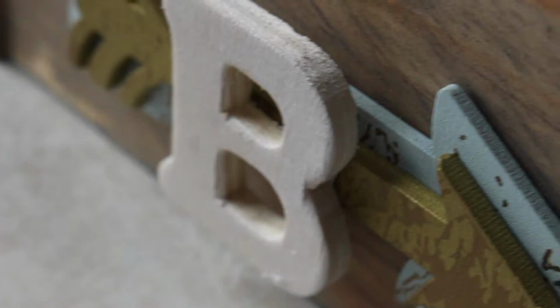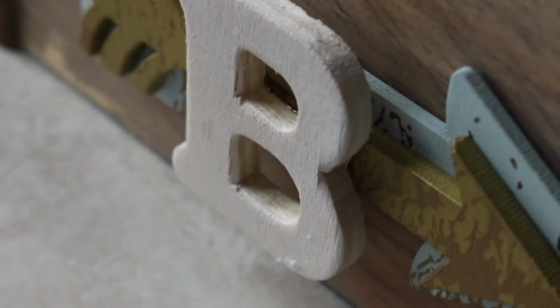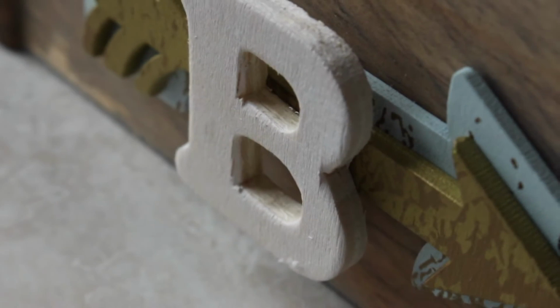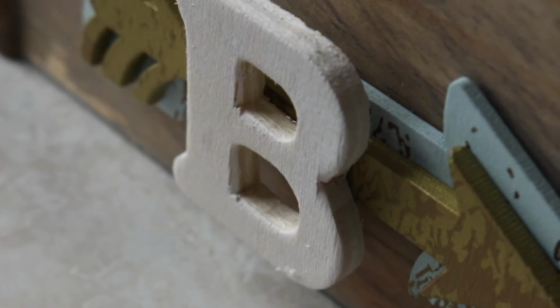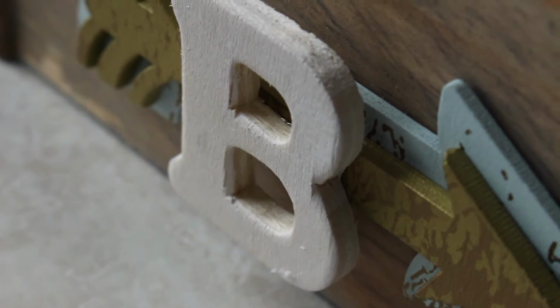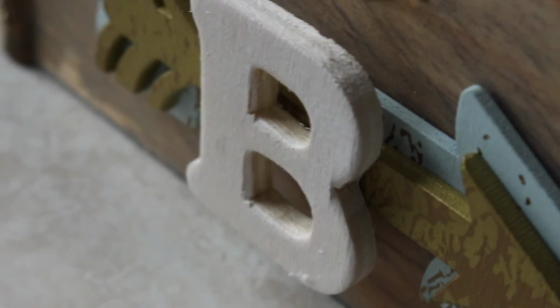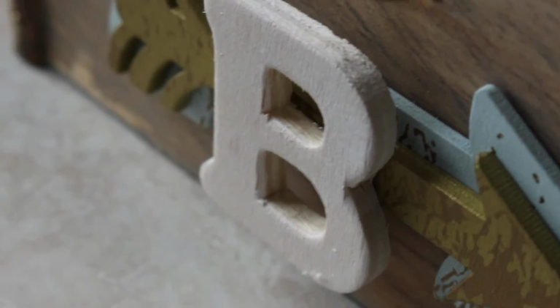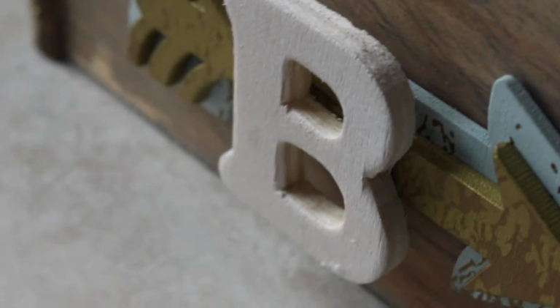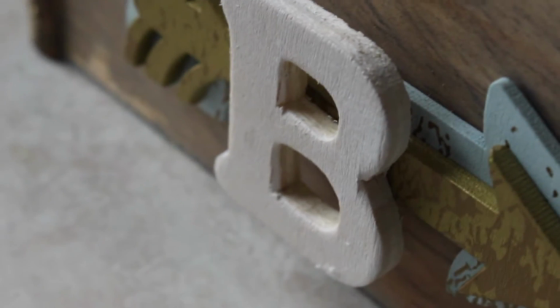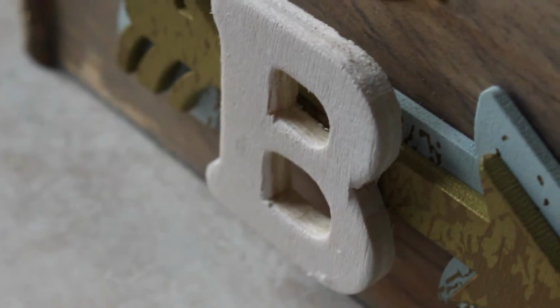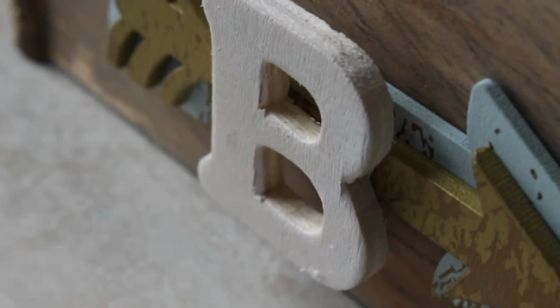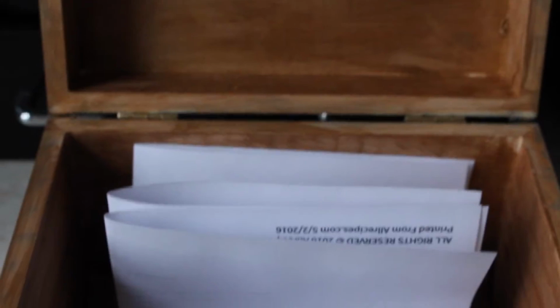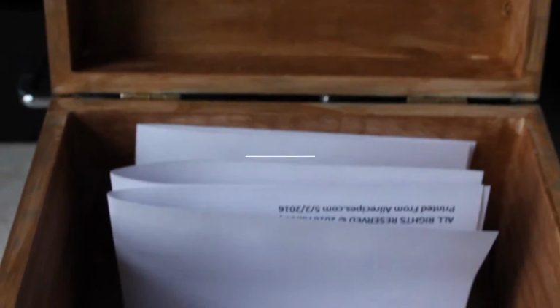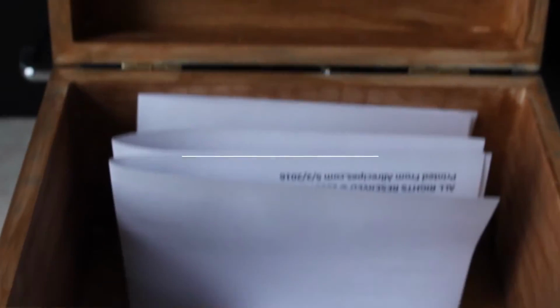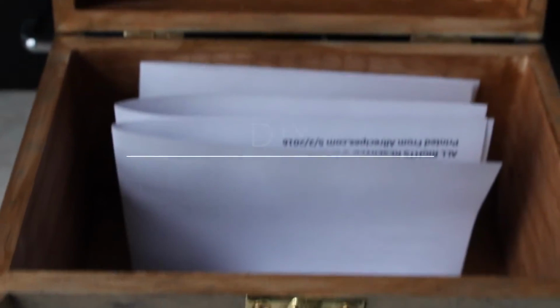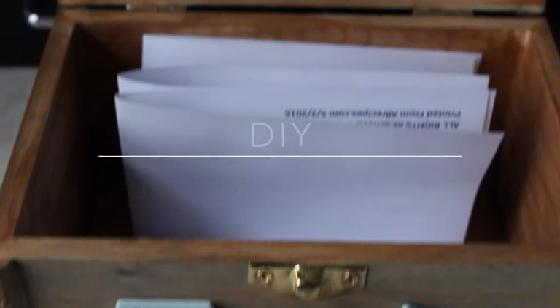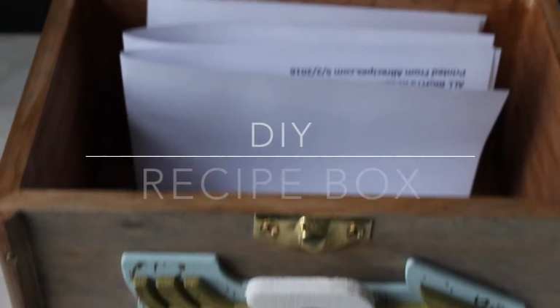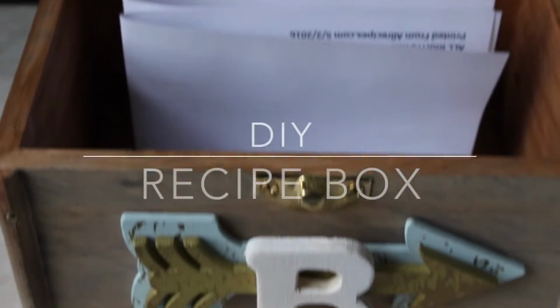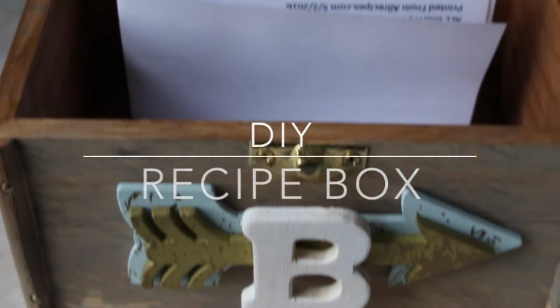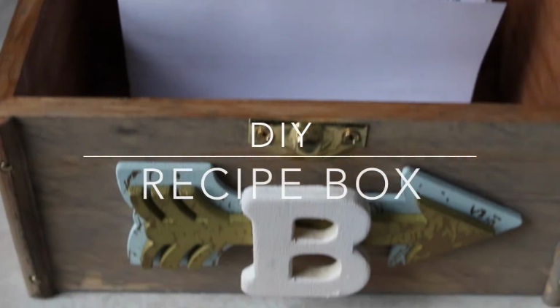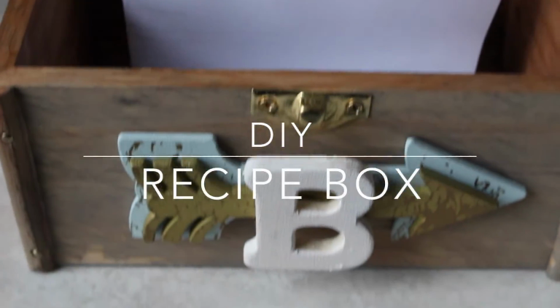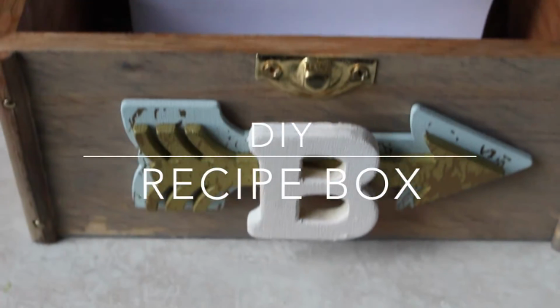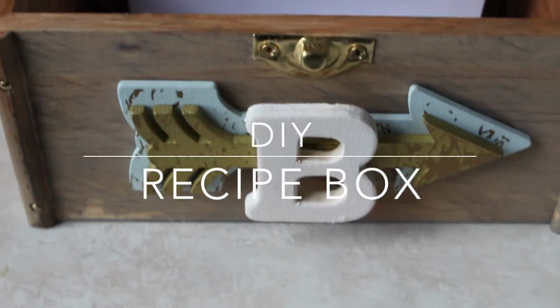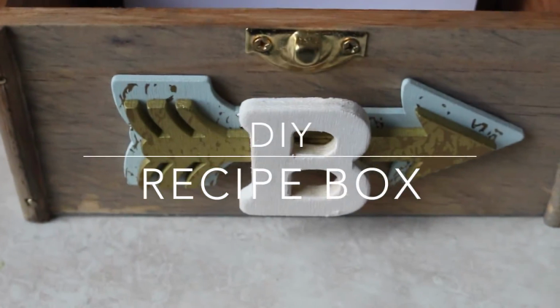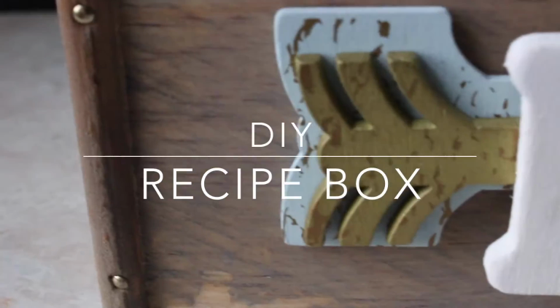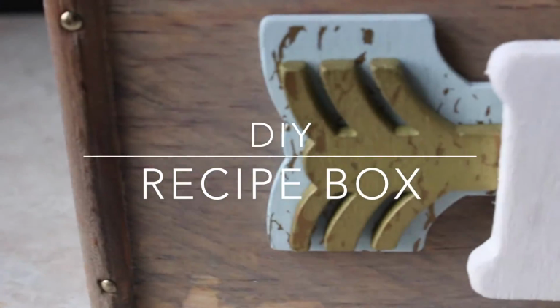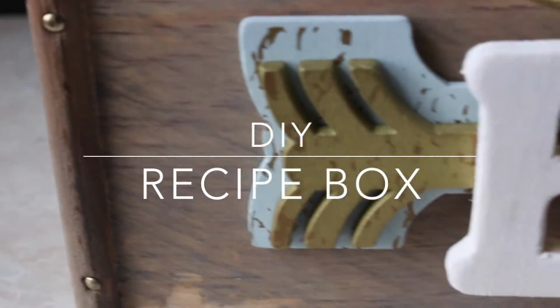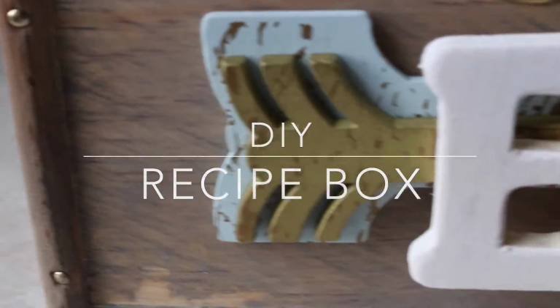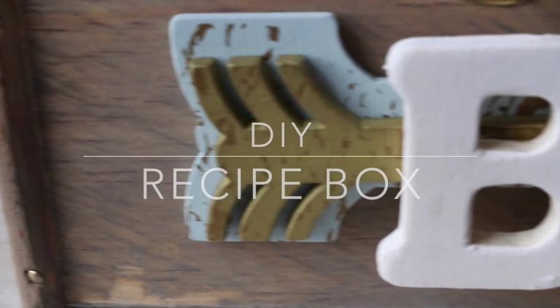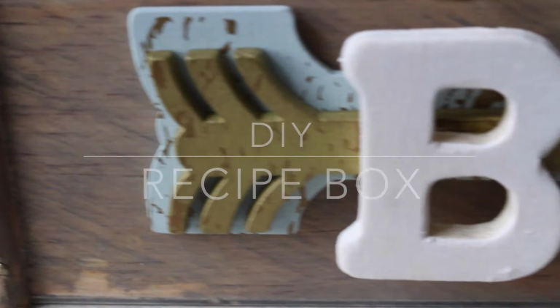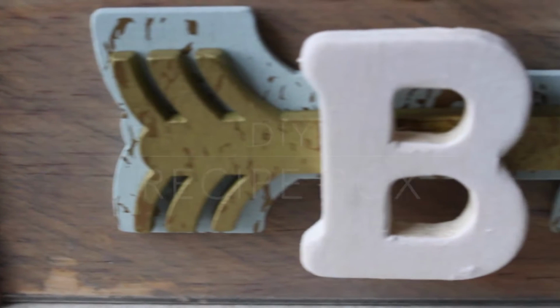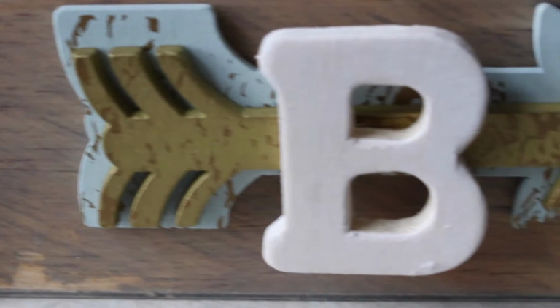Hey guys, Mother's Day is around the corner and I wanted to show you a cute and fun recipe box you can make your mom for her special day.